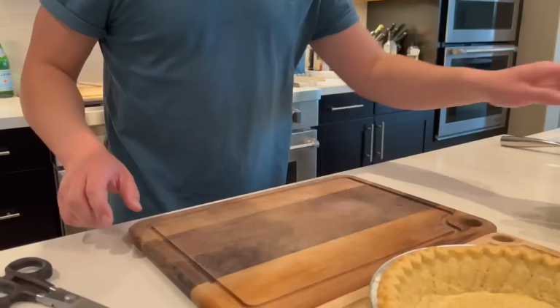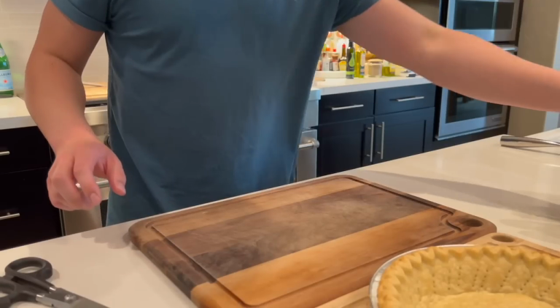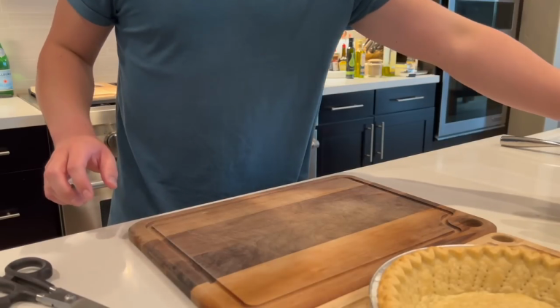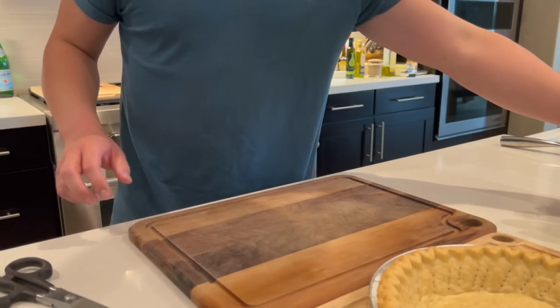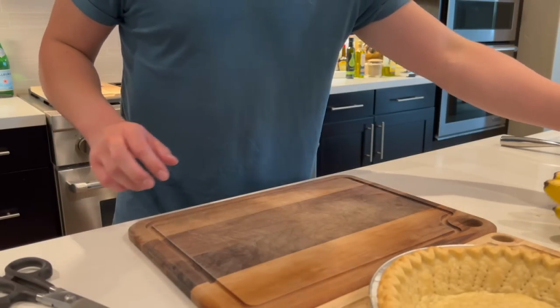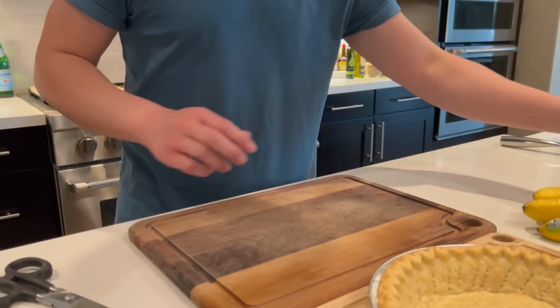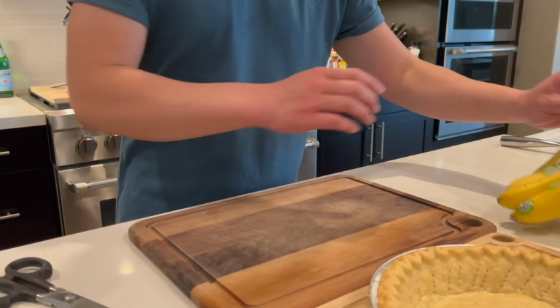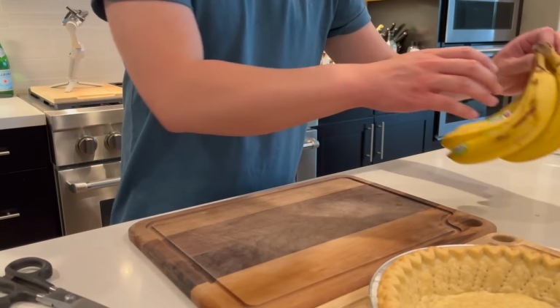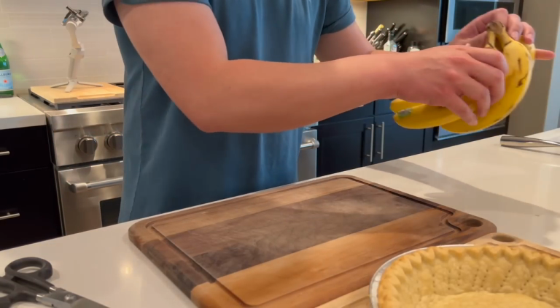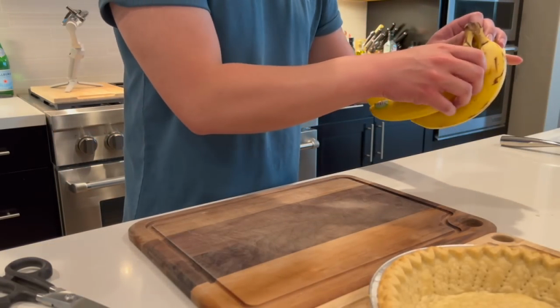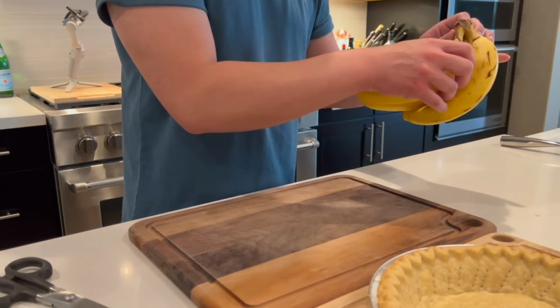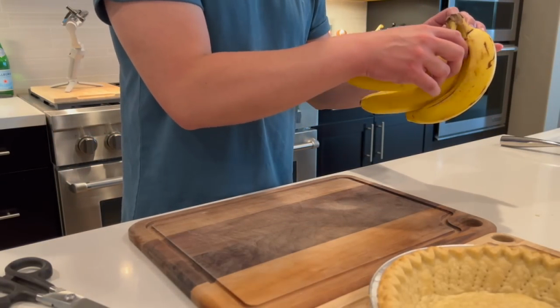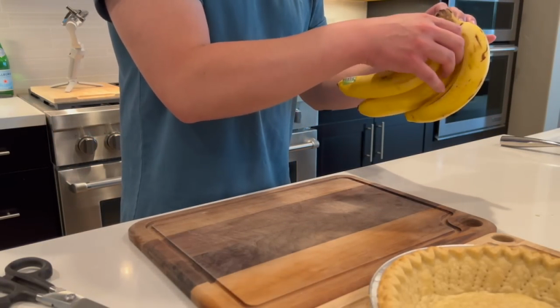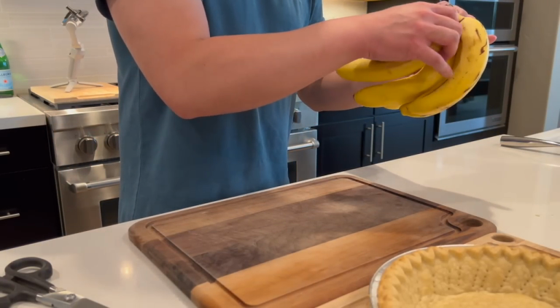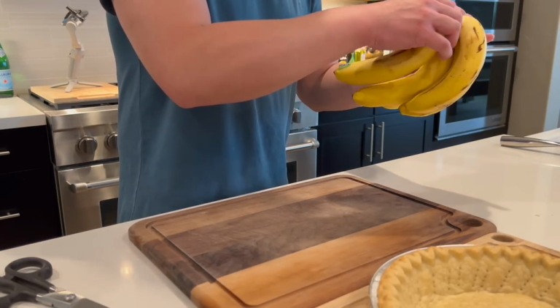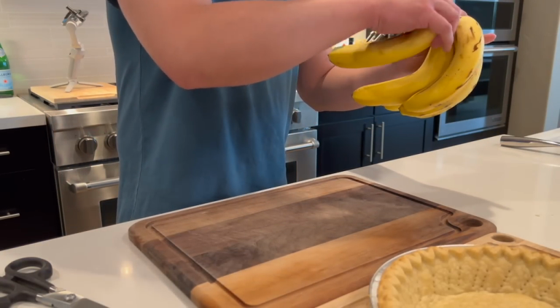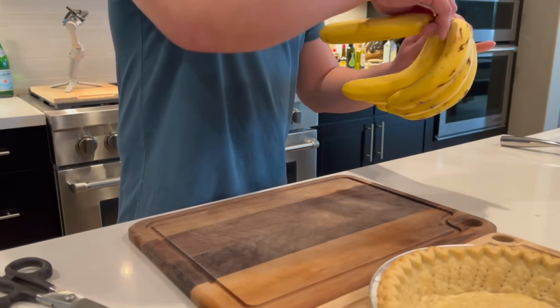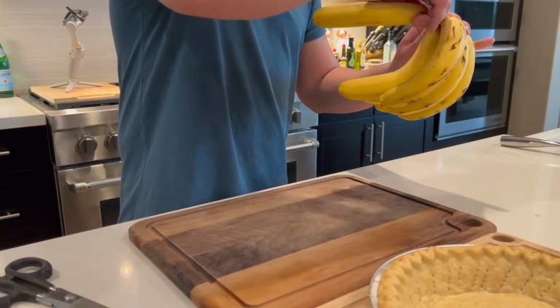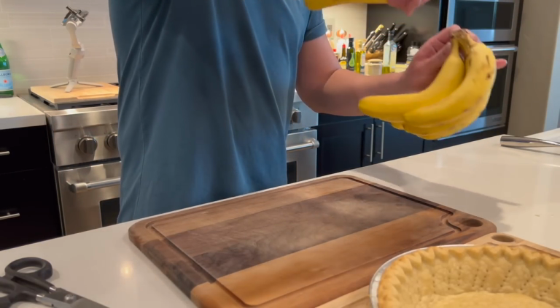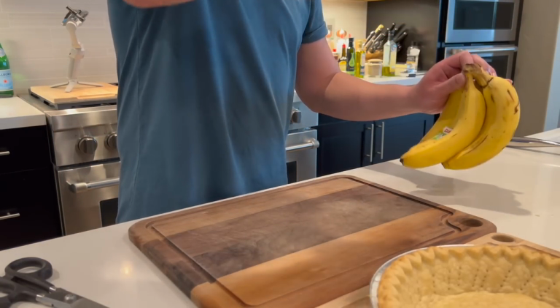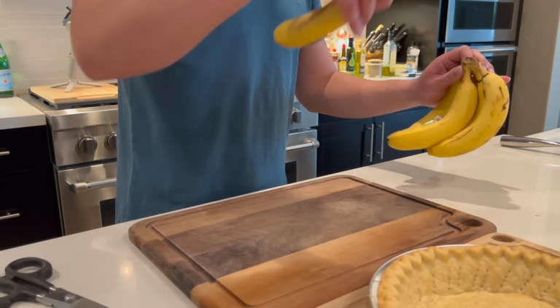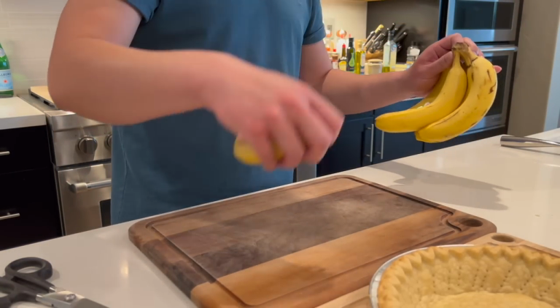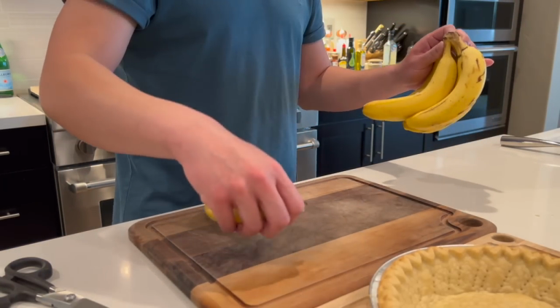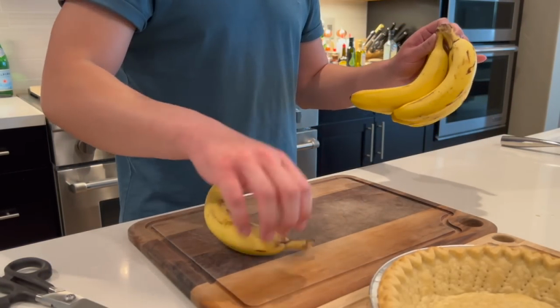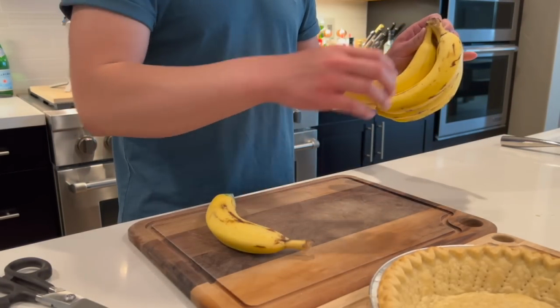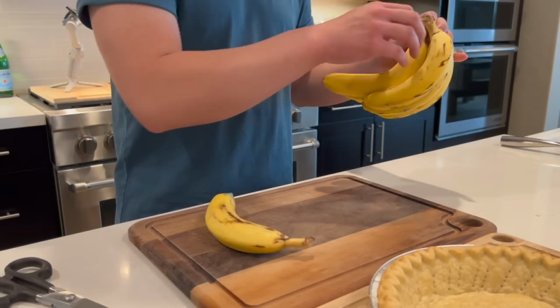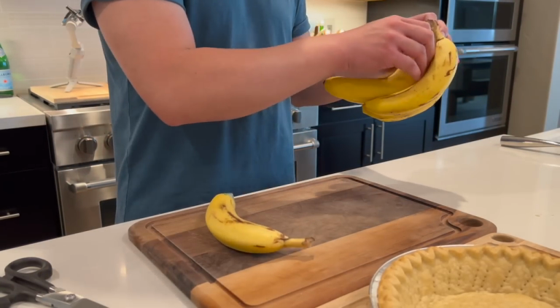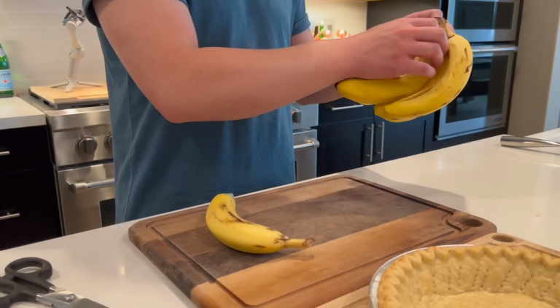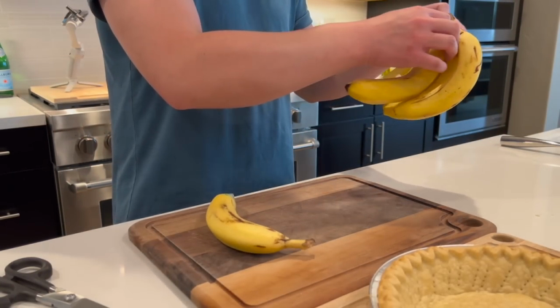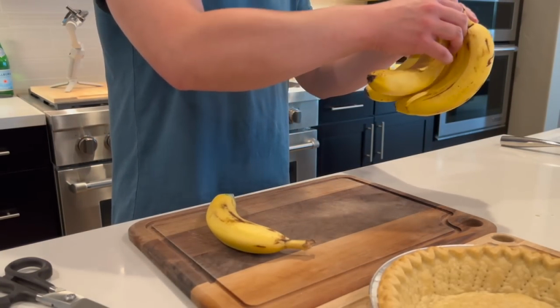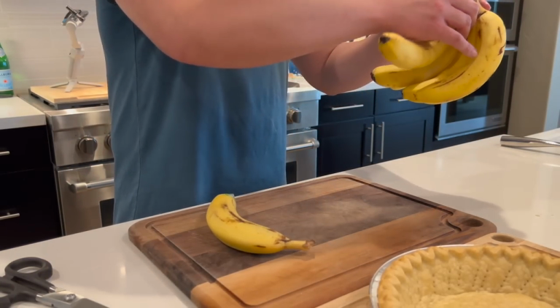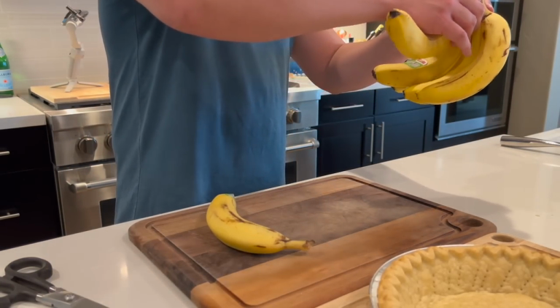While that's cooling, I'm going to slice the bananas. I'm going to start with two and then I'll add another one if it's not enough.